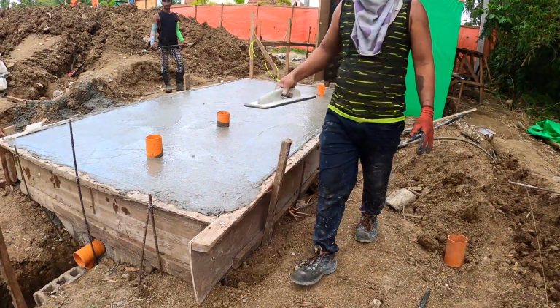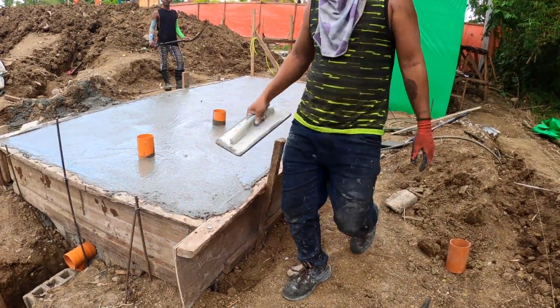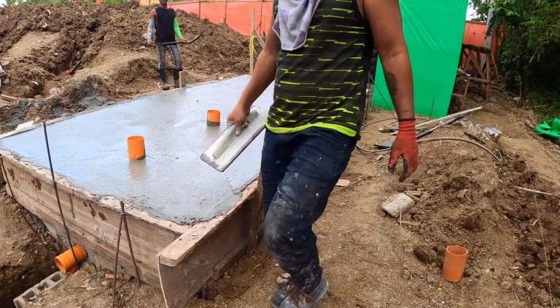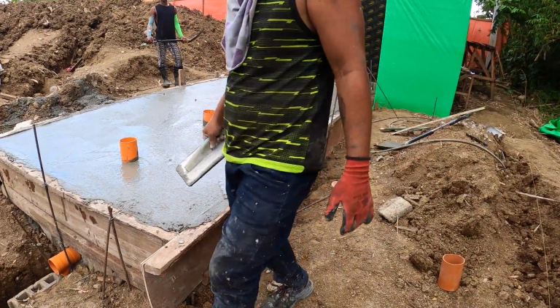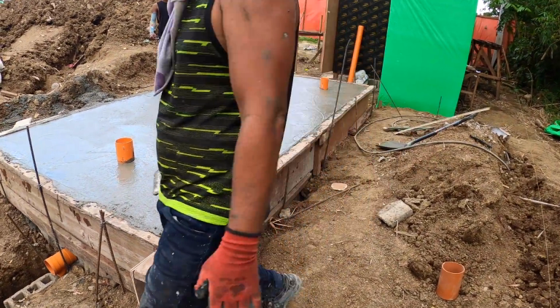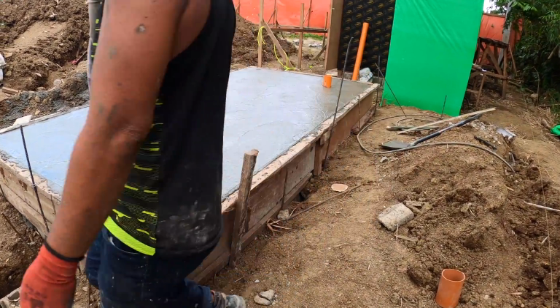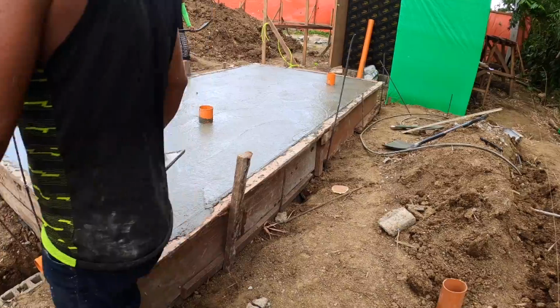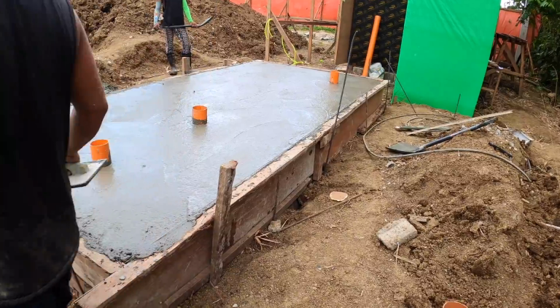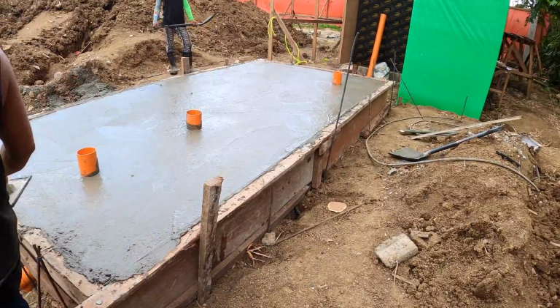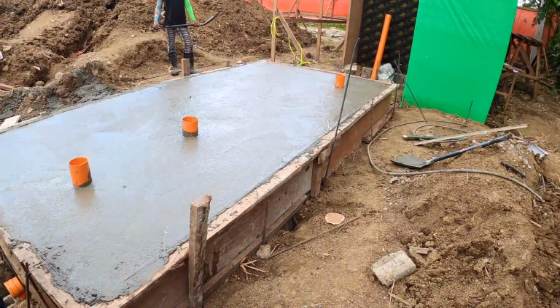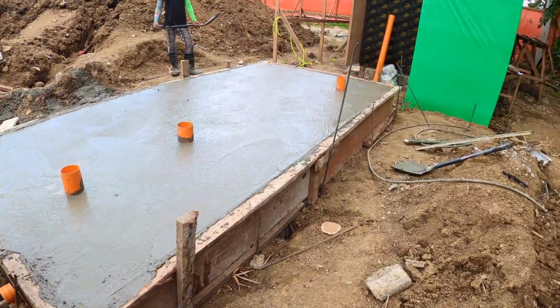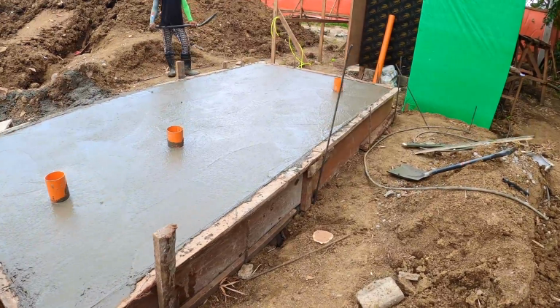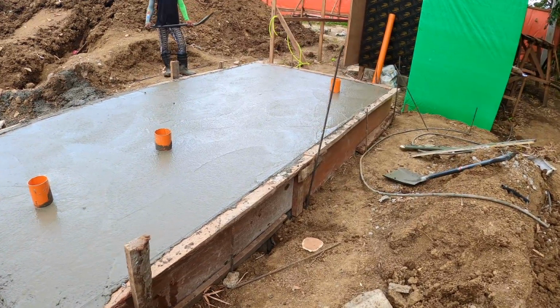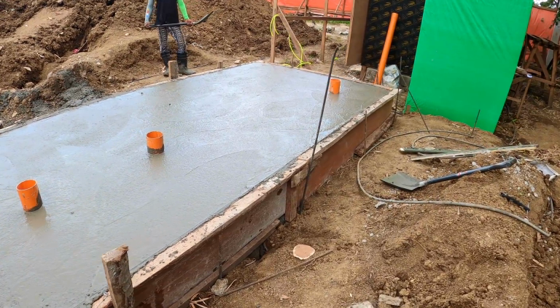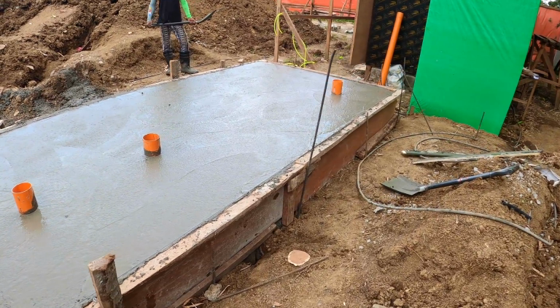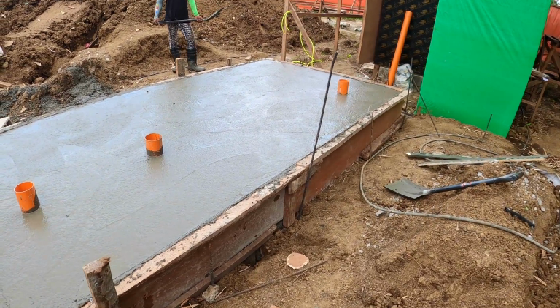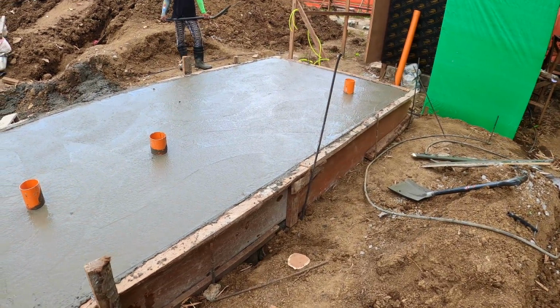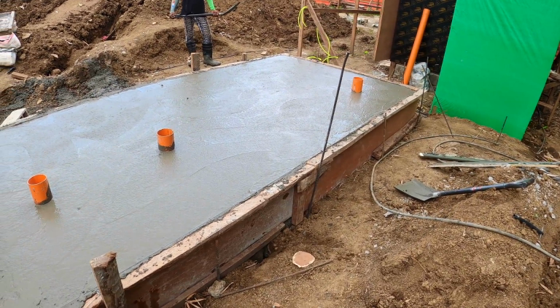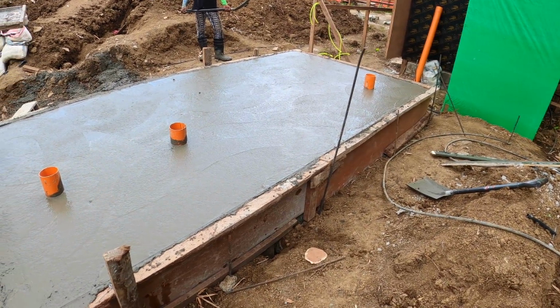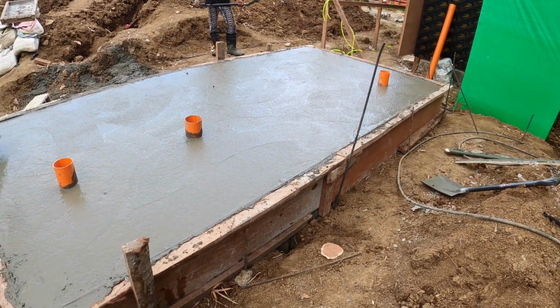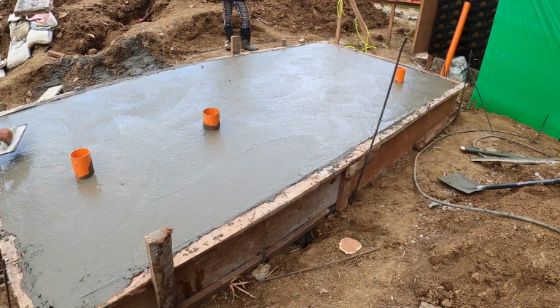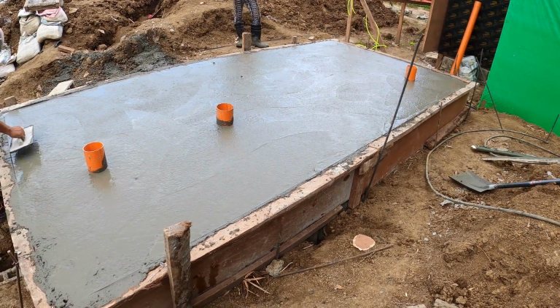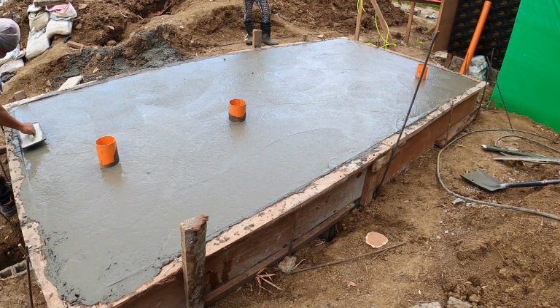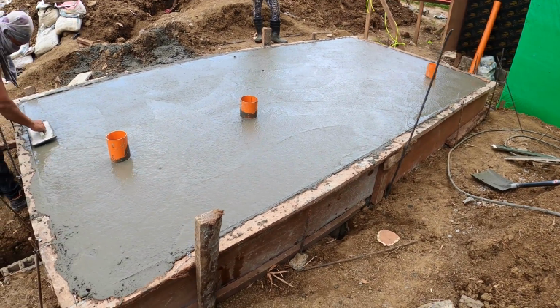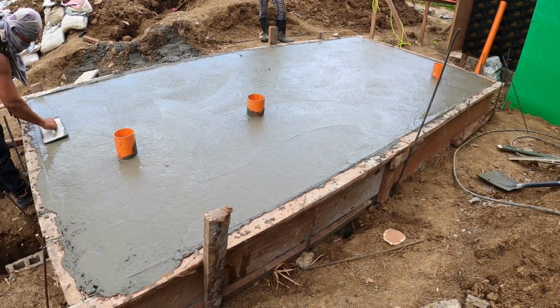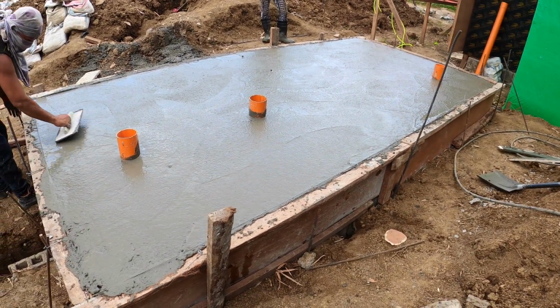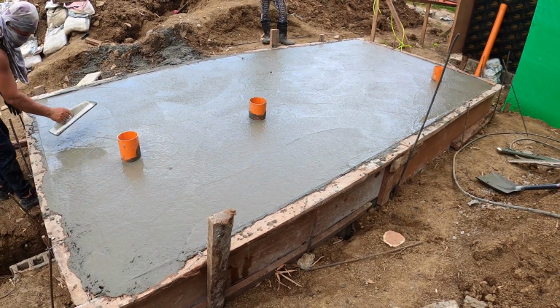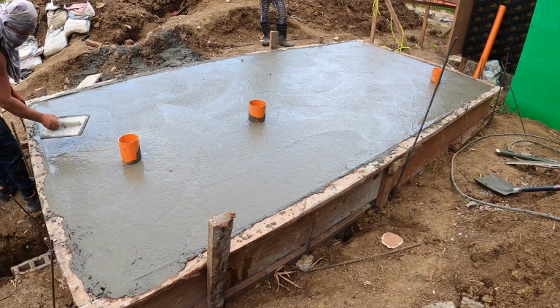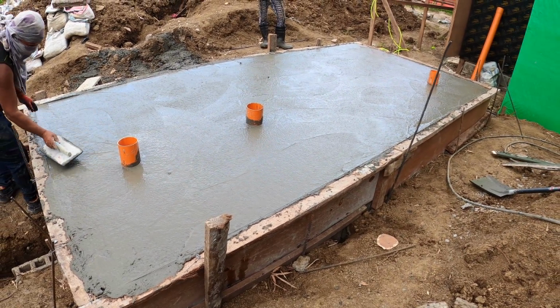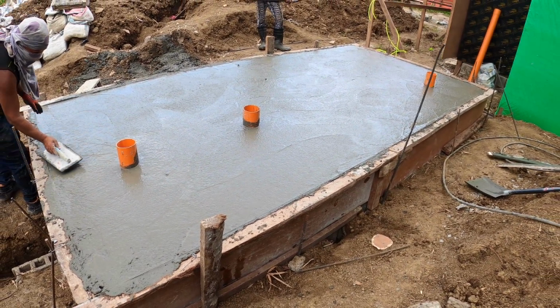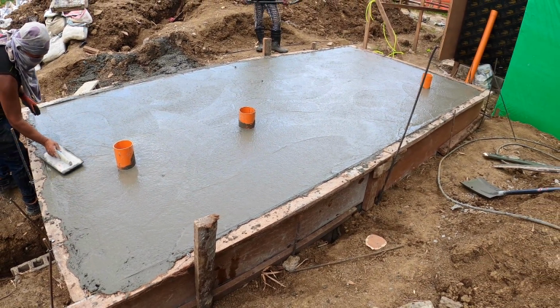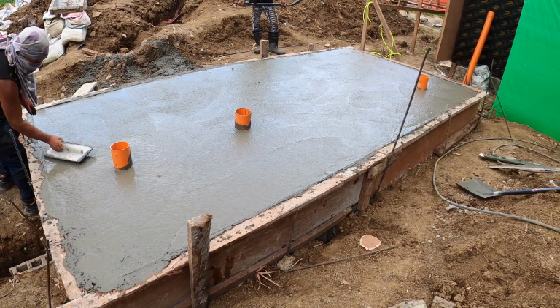The pour is complete. Awesome job, man — it looks really good. Thank you, sir.